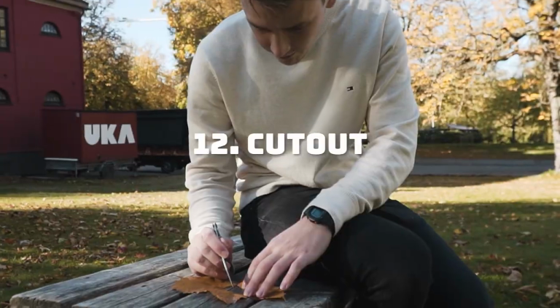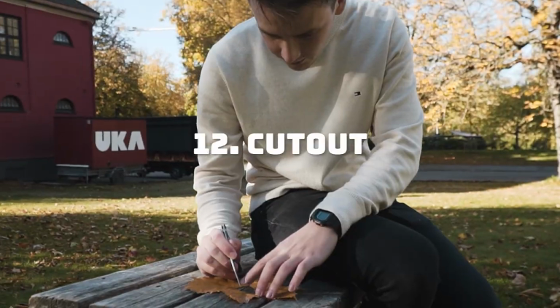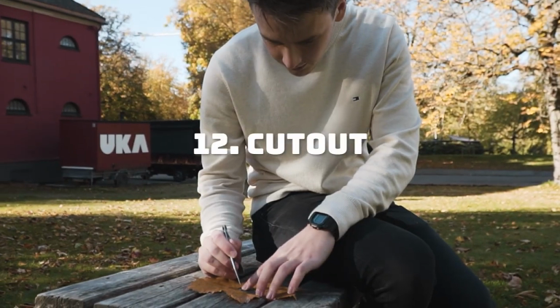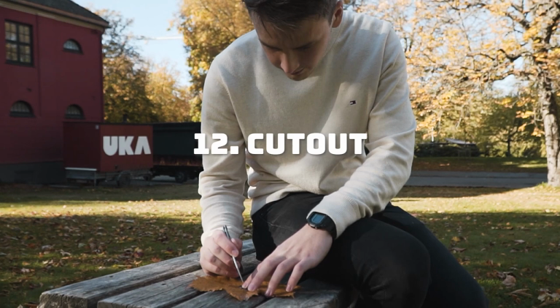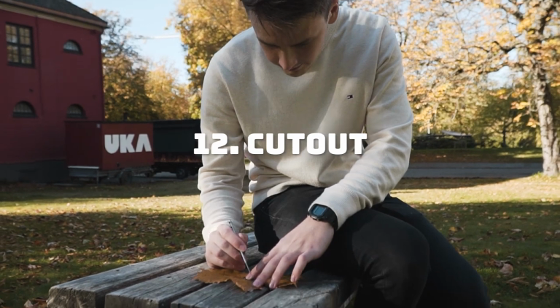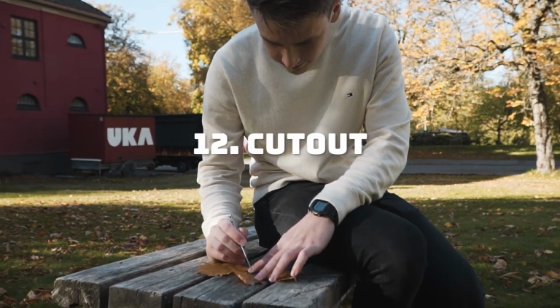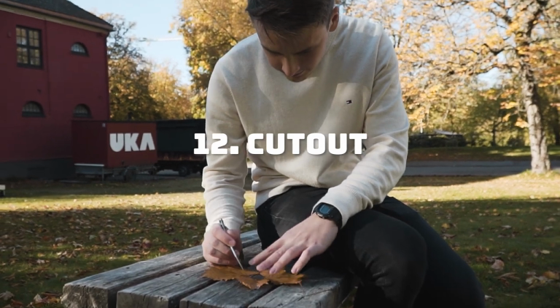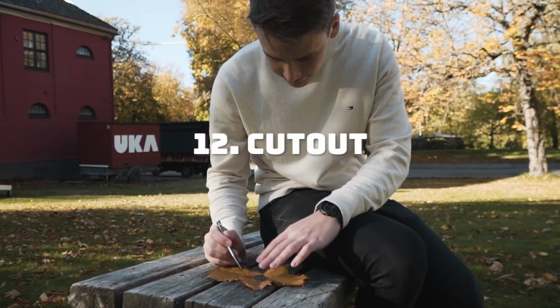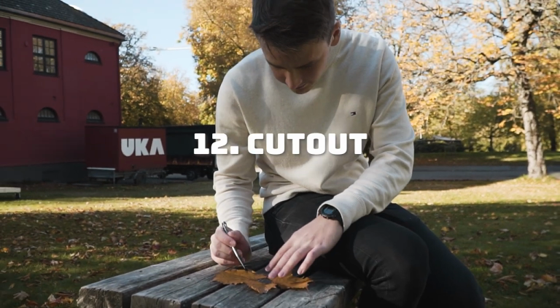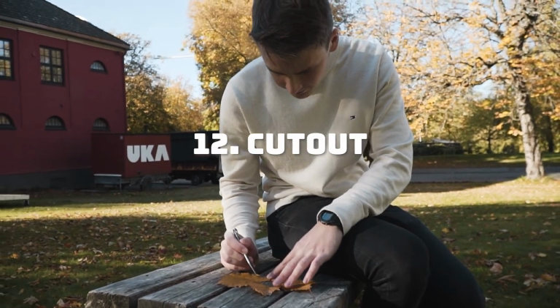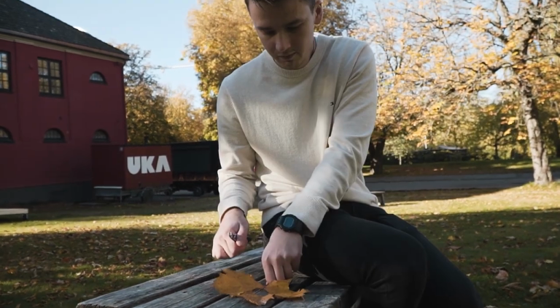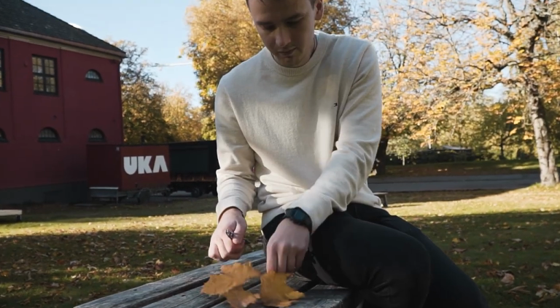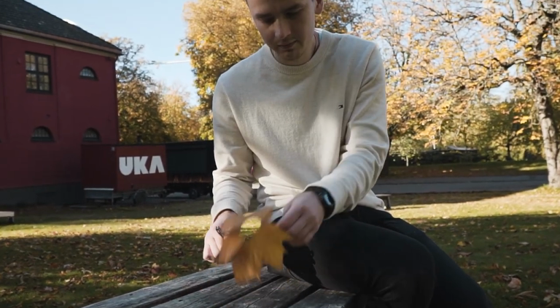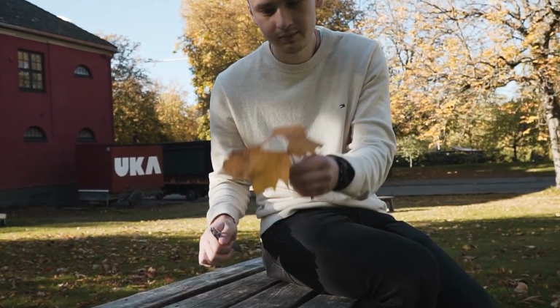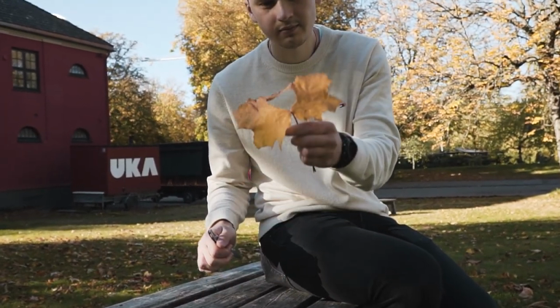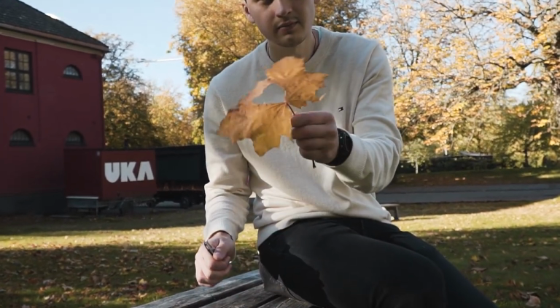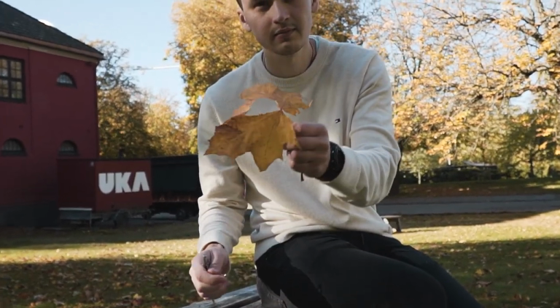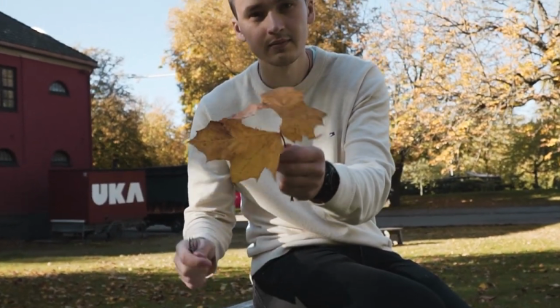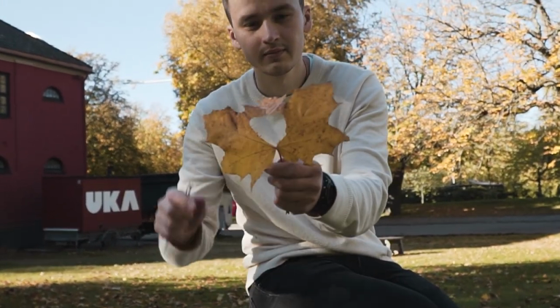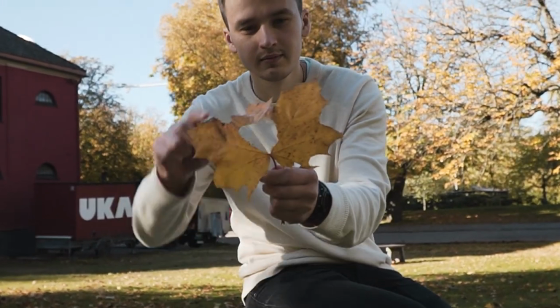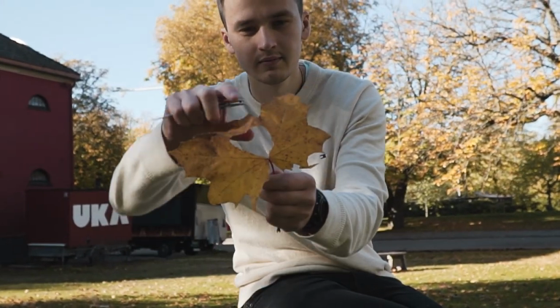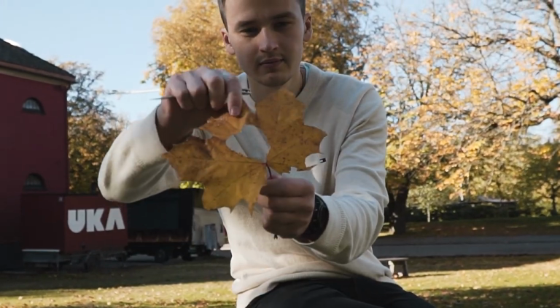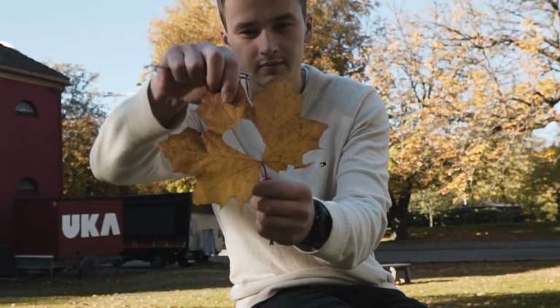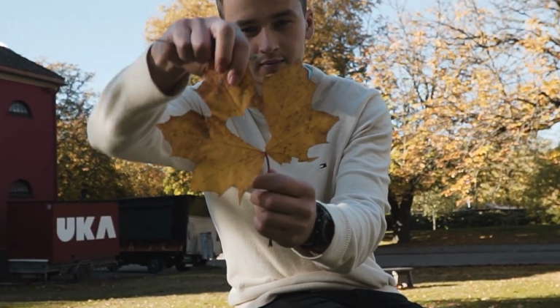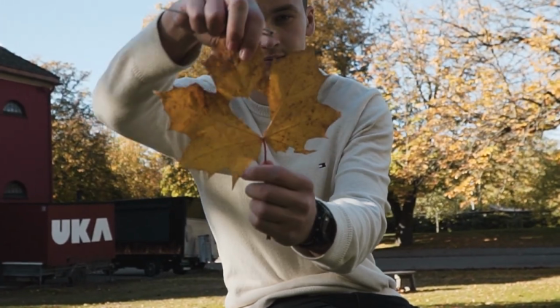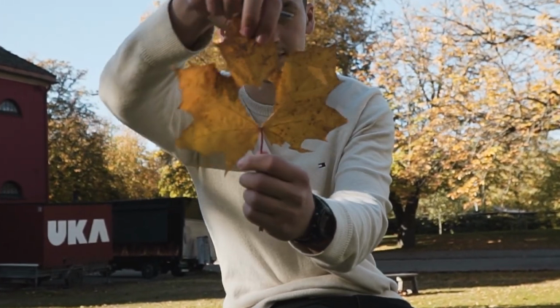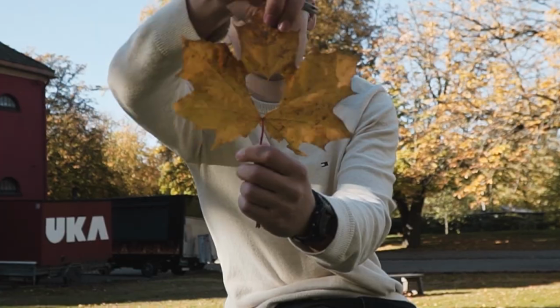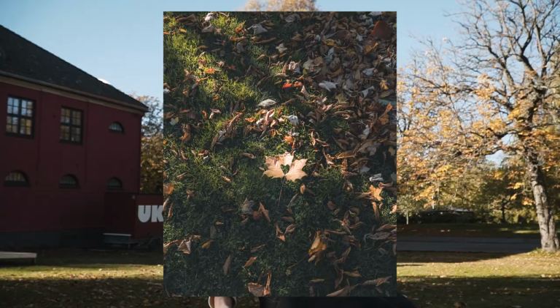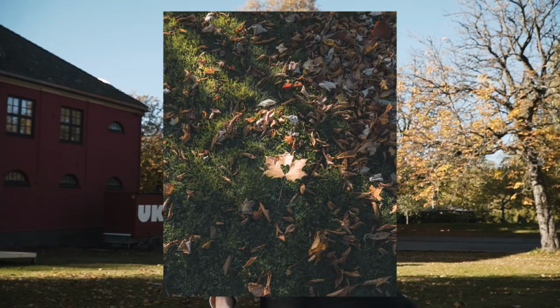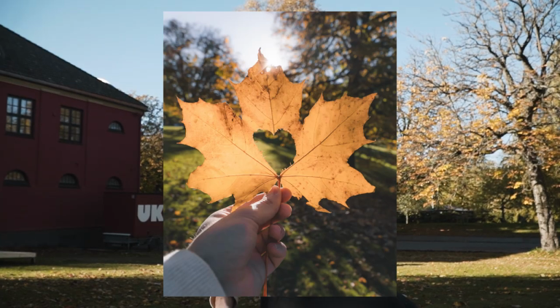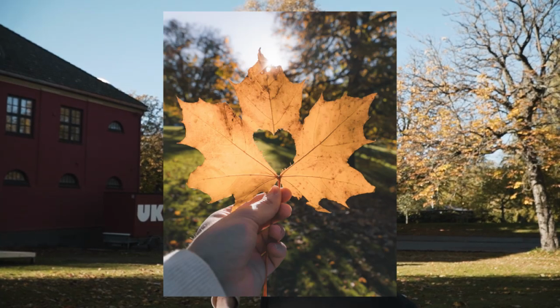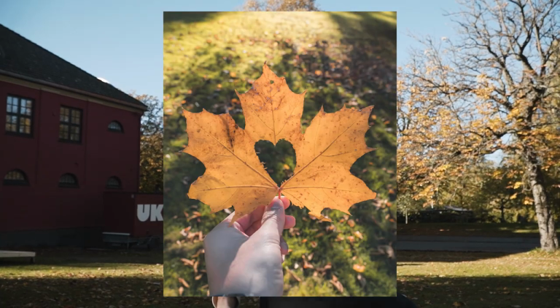Another bonus idea is to cut out a shape in a leaf, like a heart. Then you can take a photo of the leaf or position a subject inside your cutout shape.